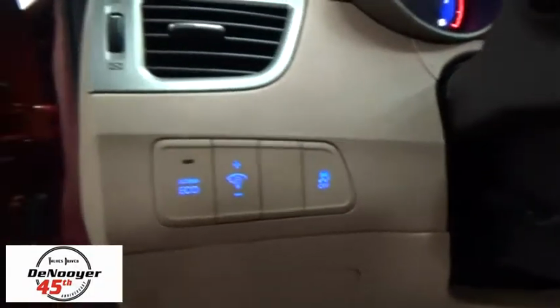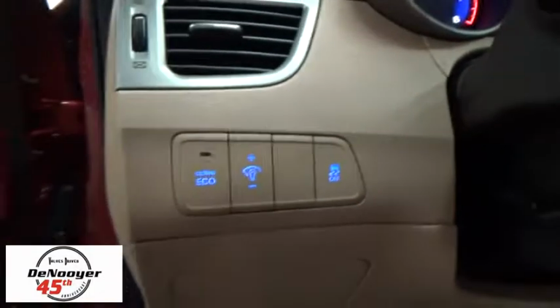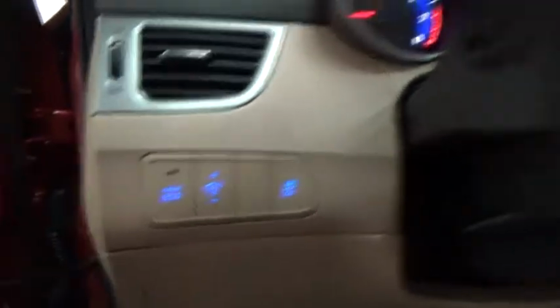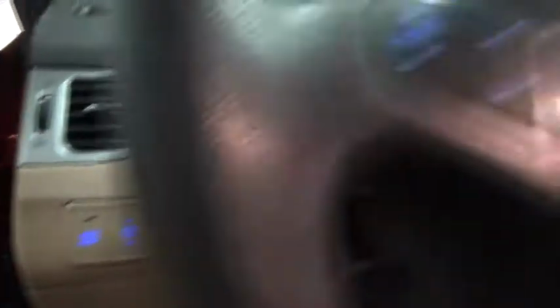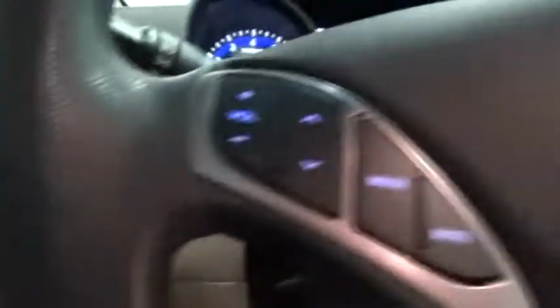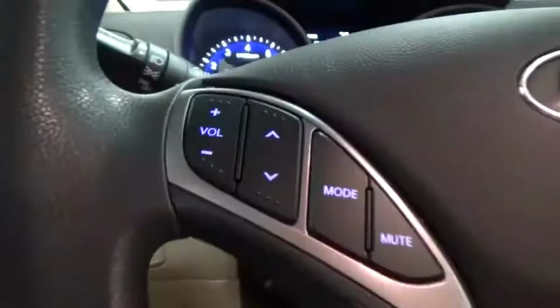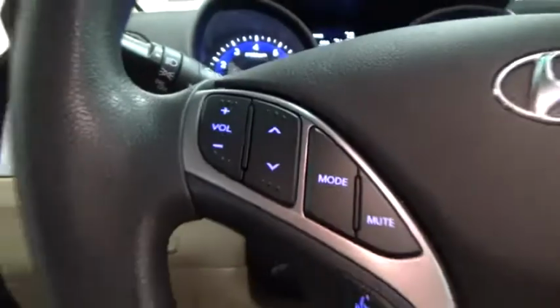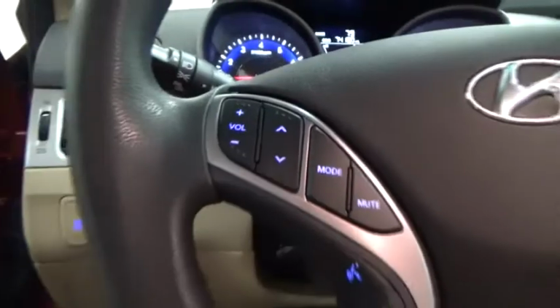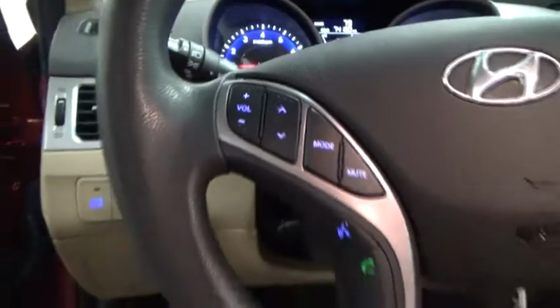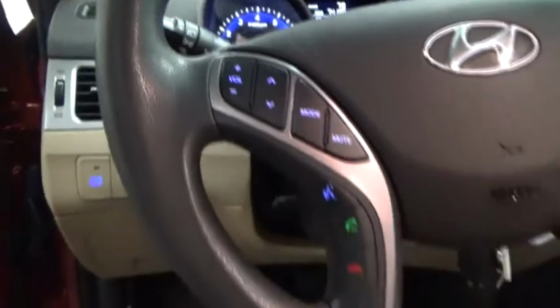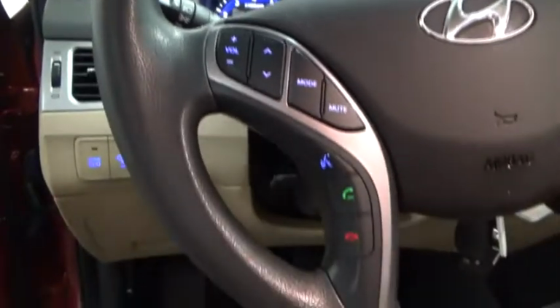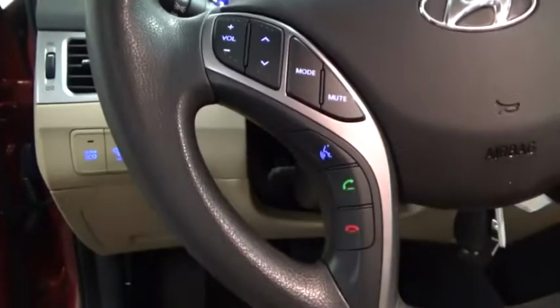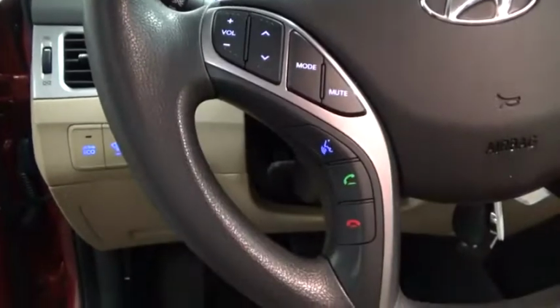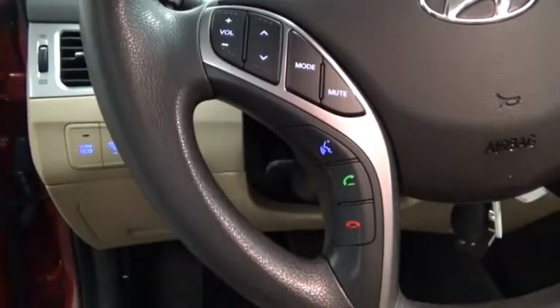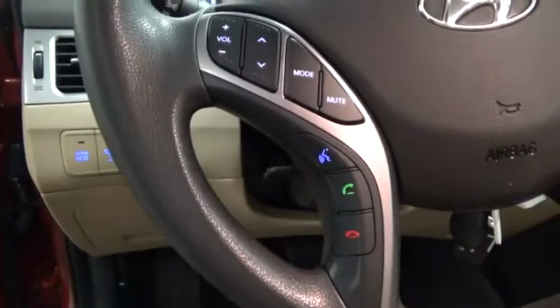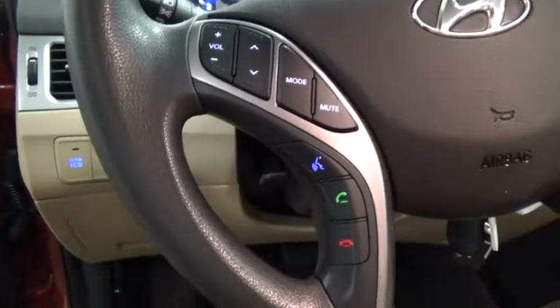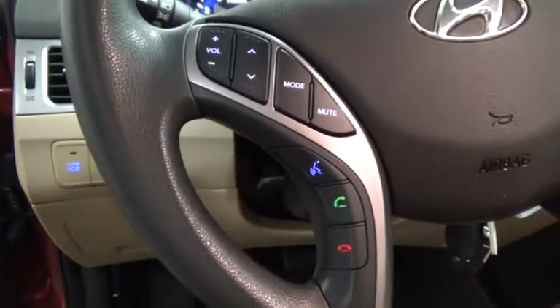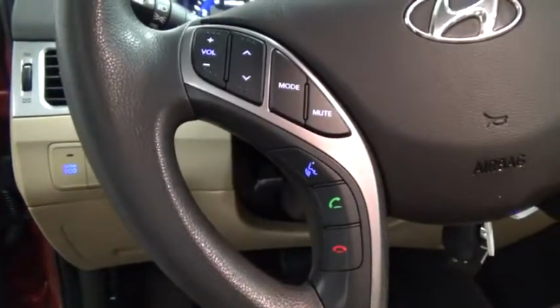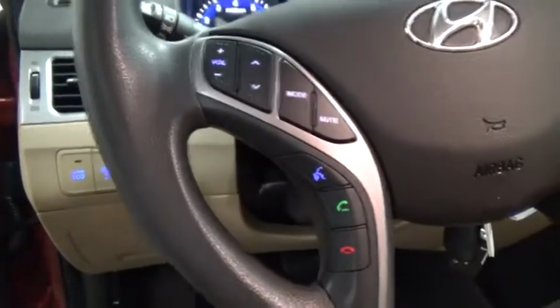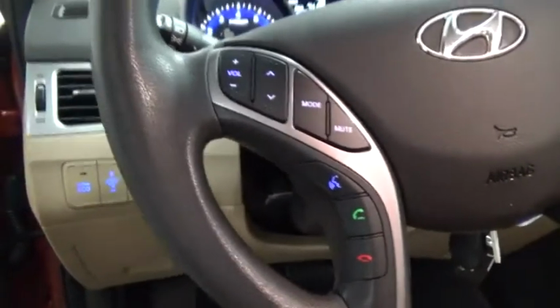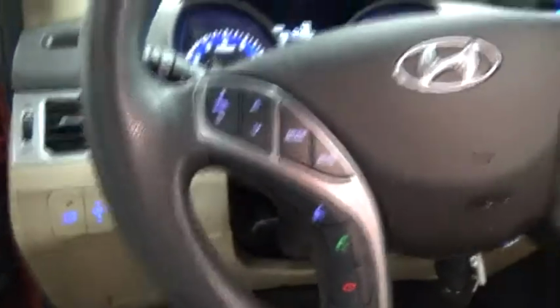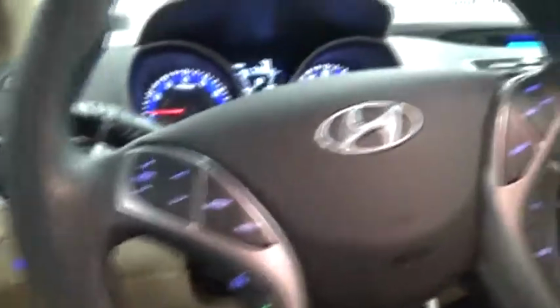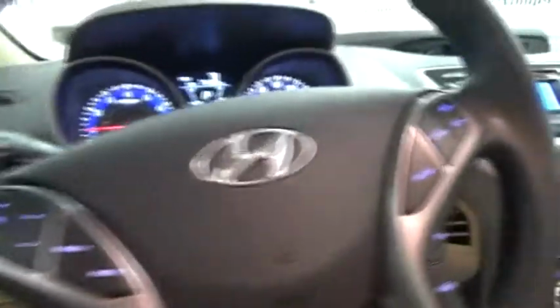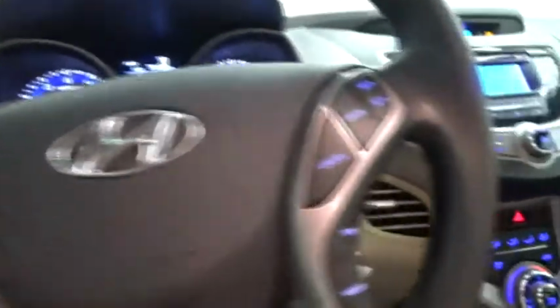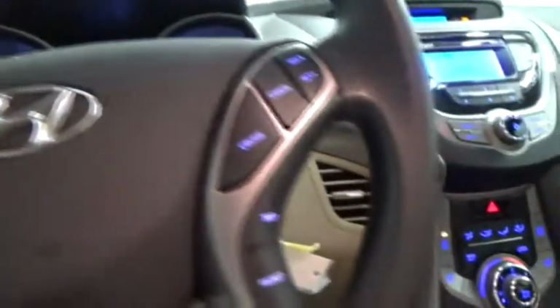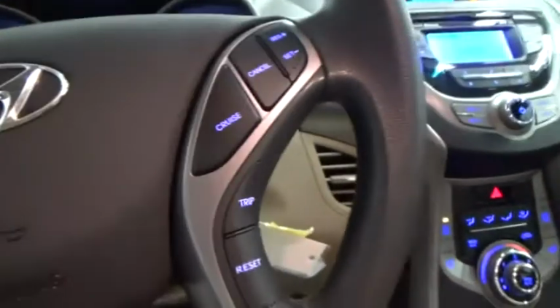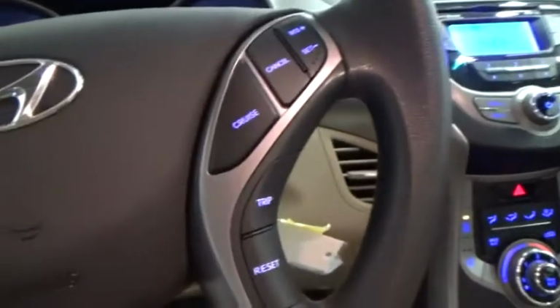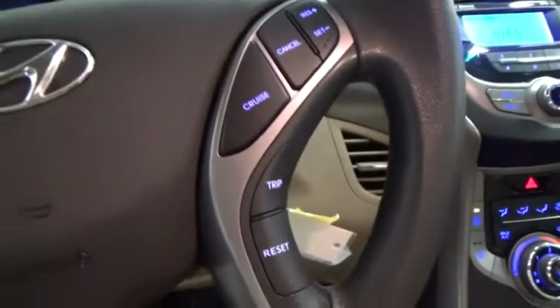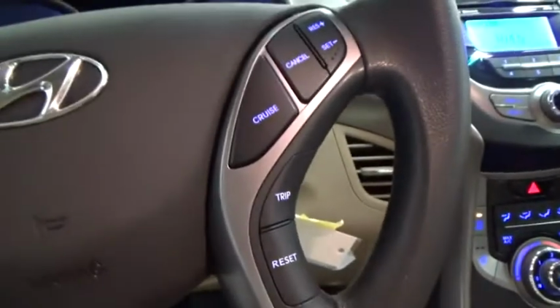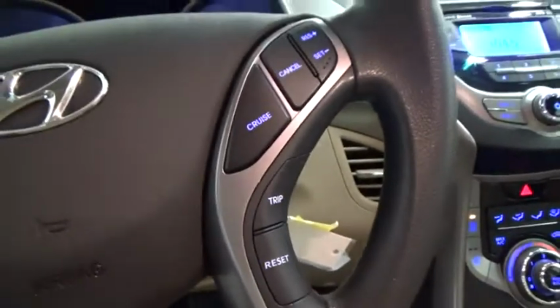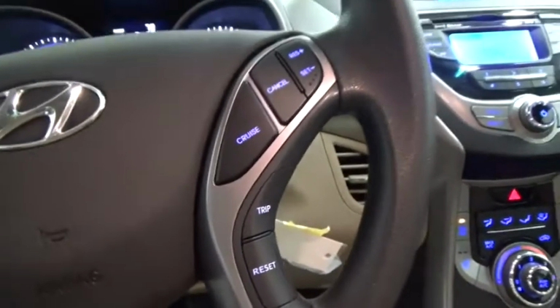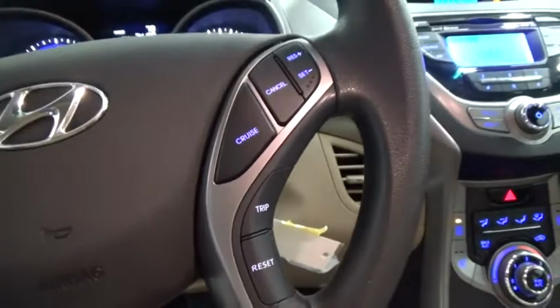Traction control system, remote keyless entry, brake assist, panic alarm, overhead console, center console.